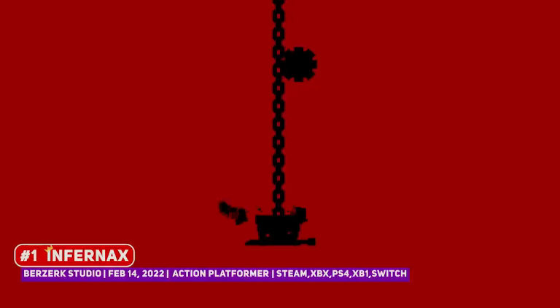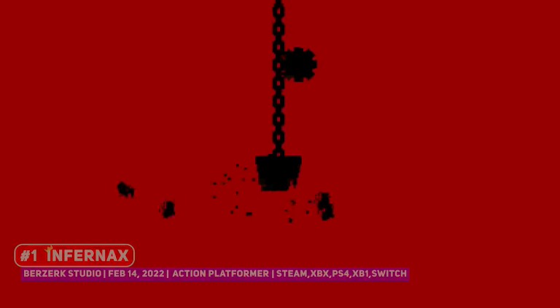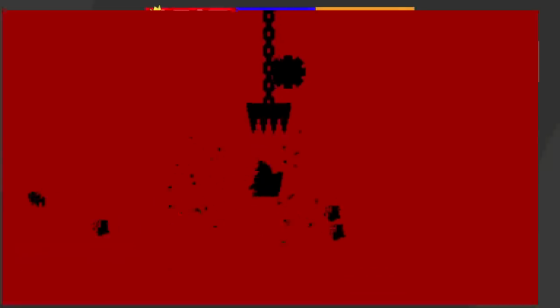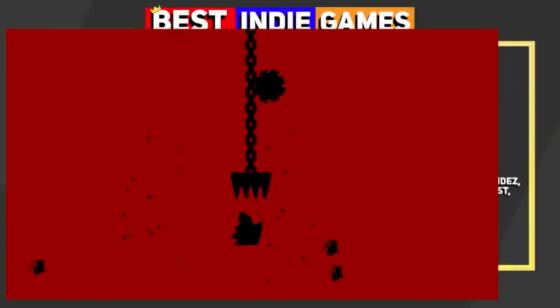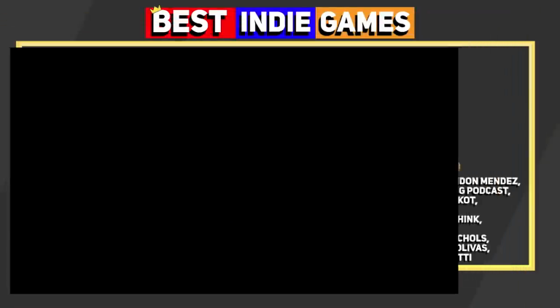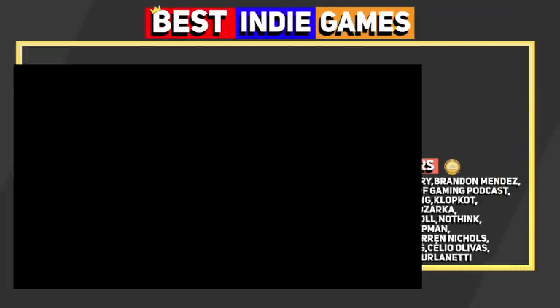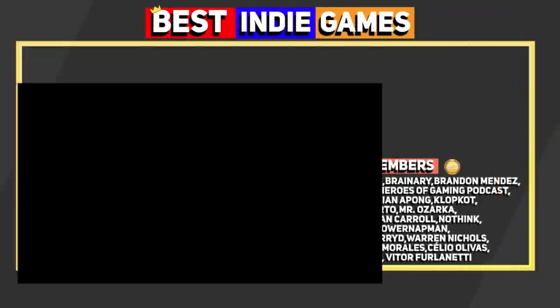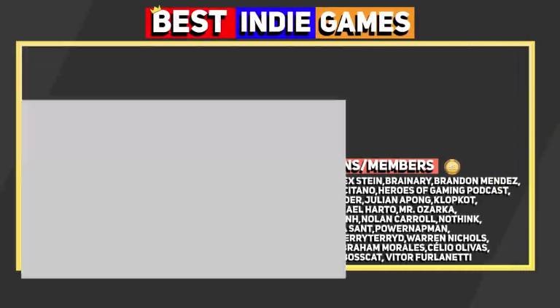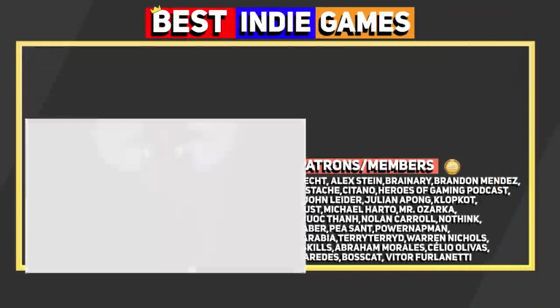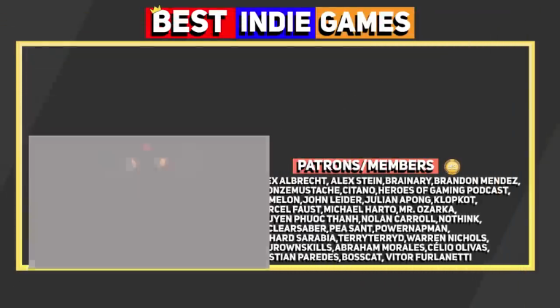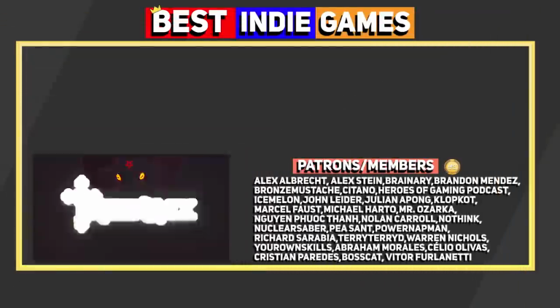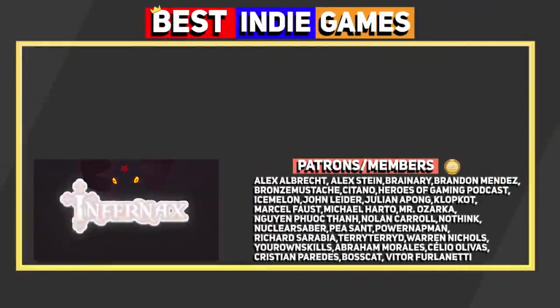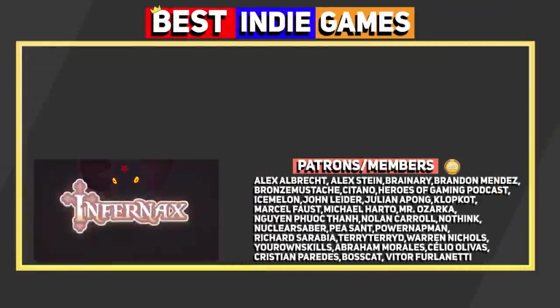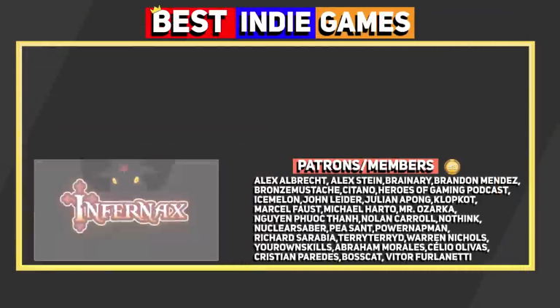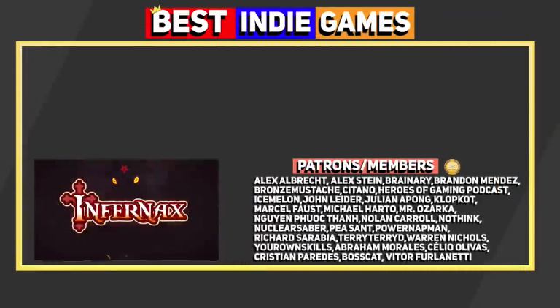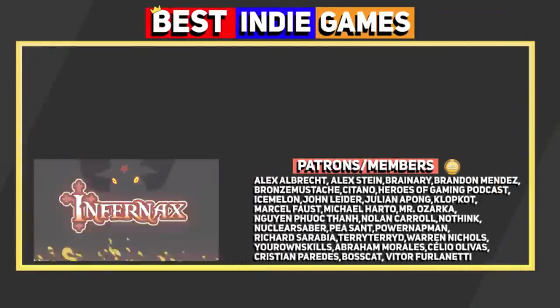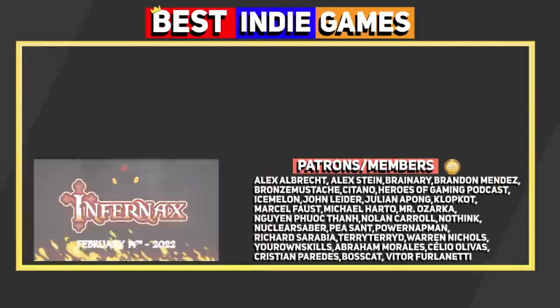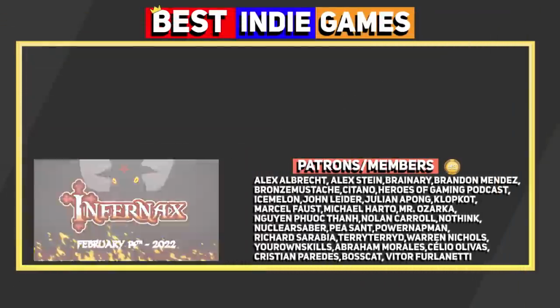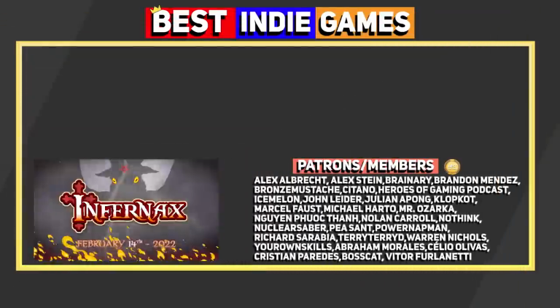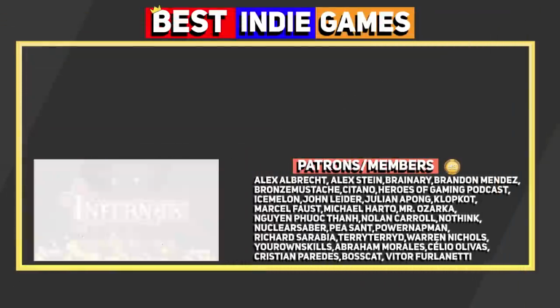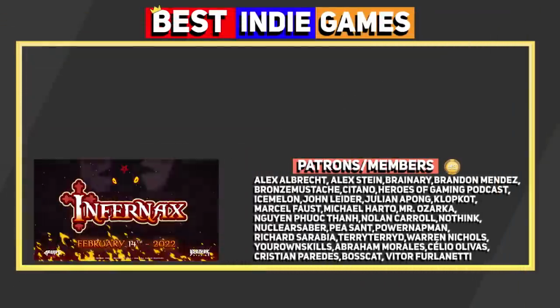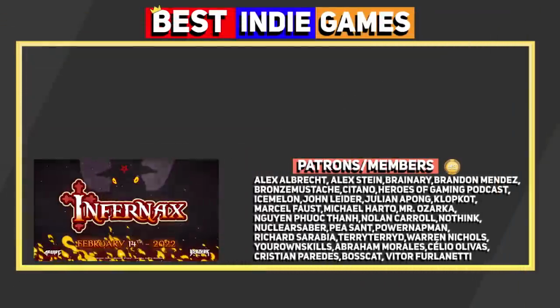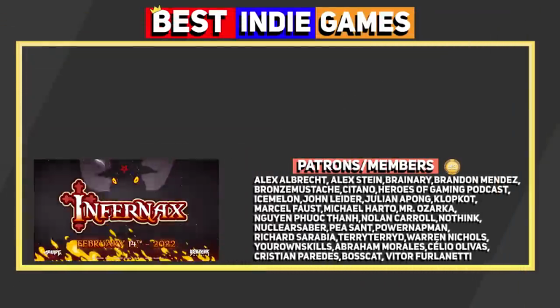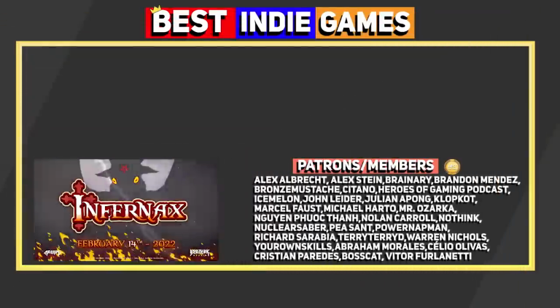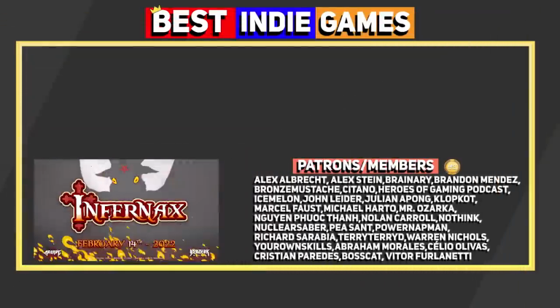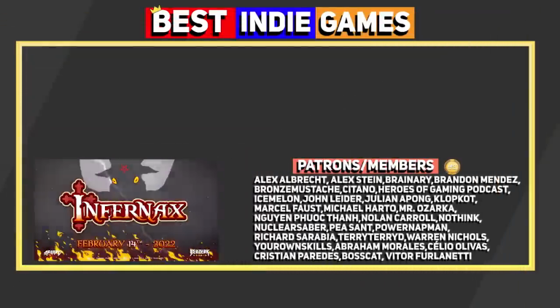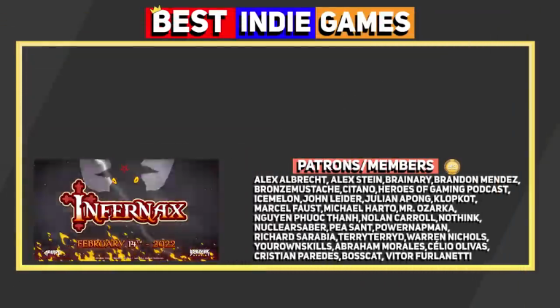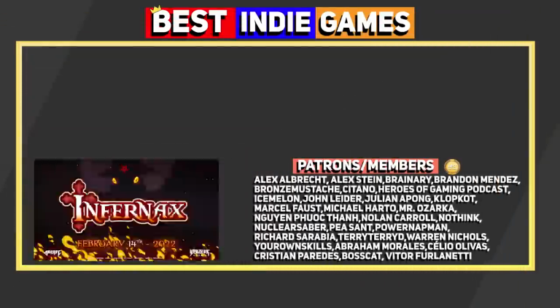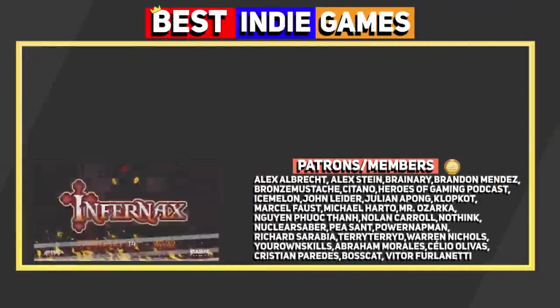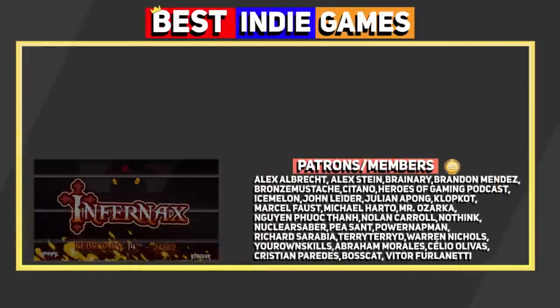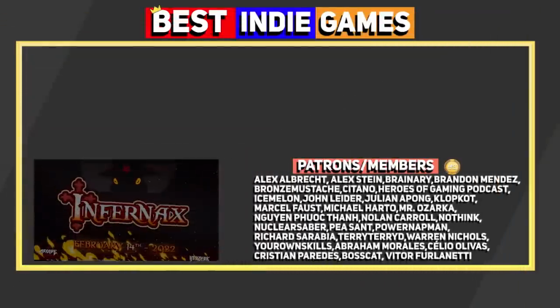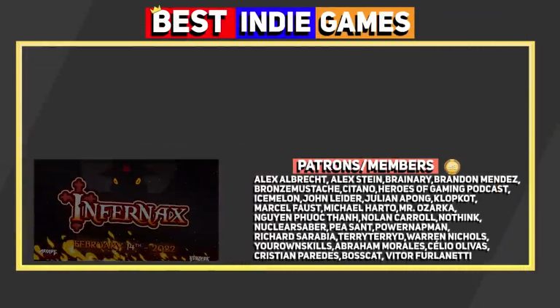For more upcoming games of 2022, watch these videos and I will see you after the jump.